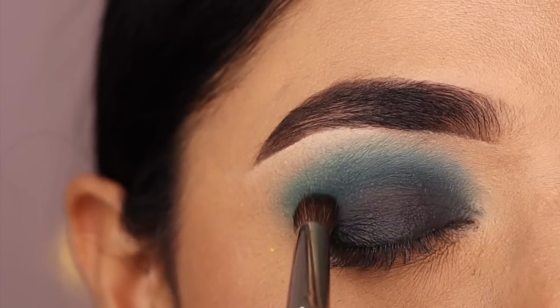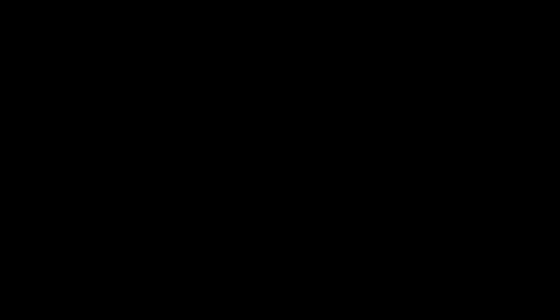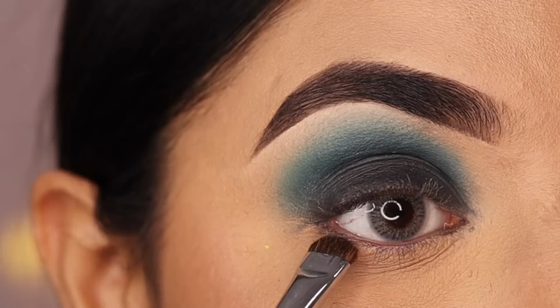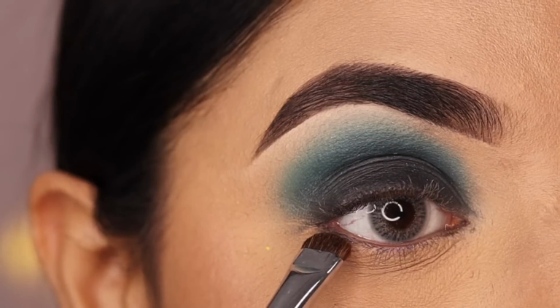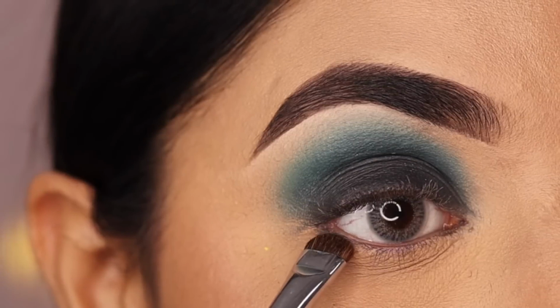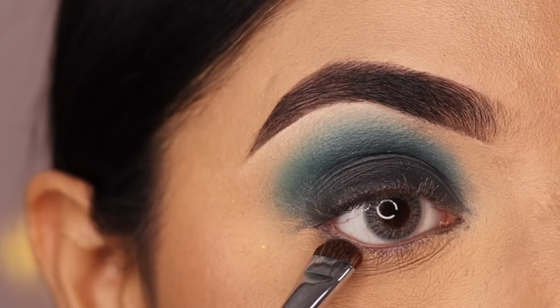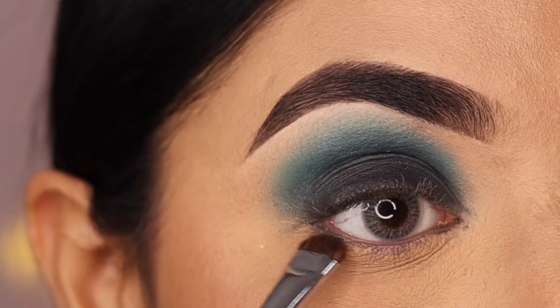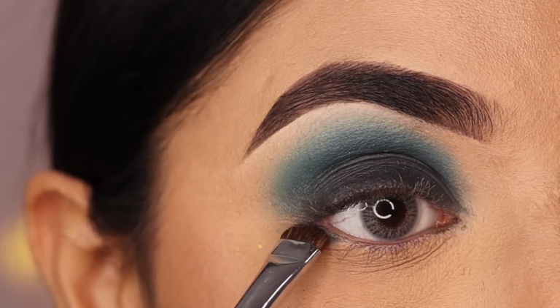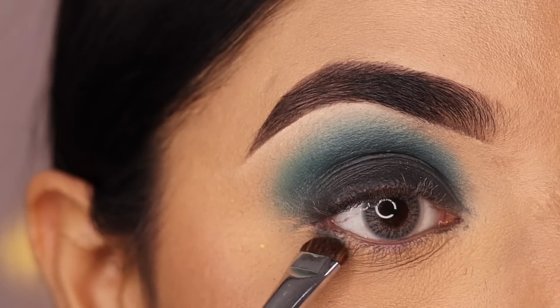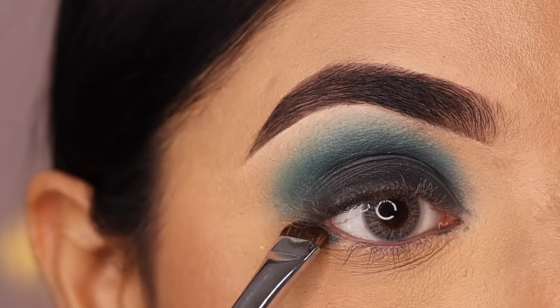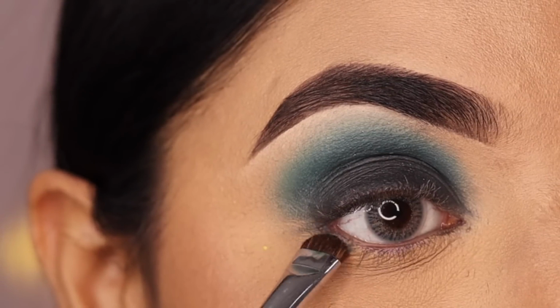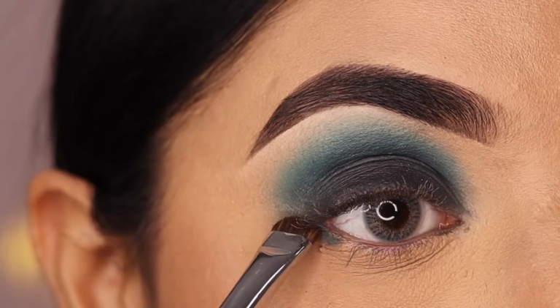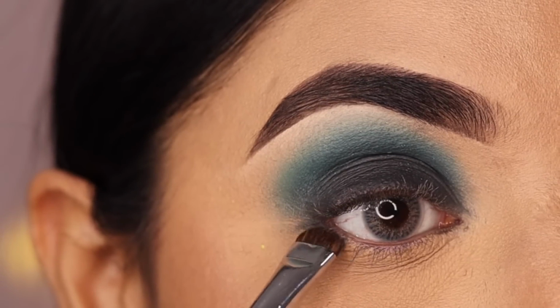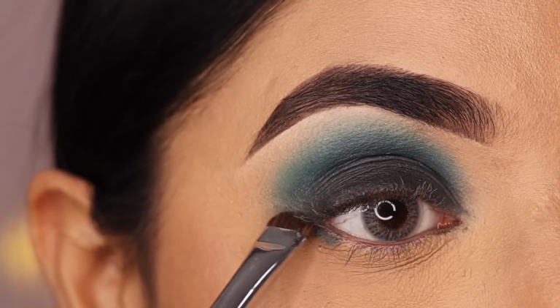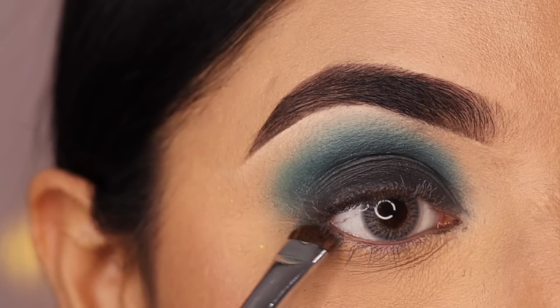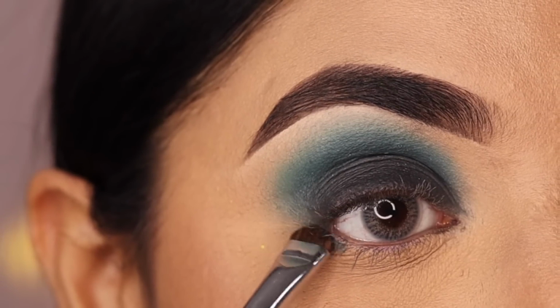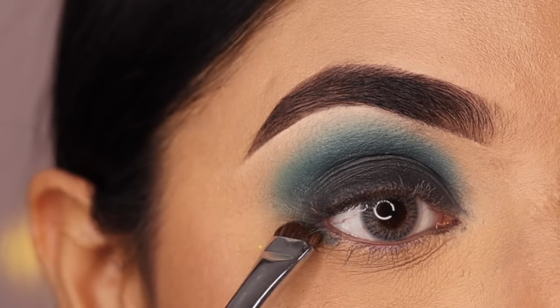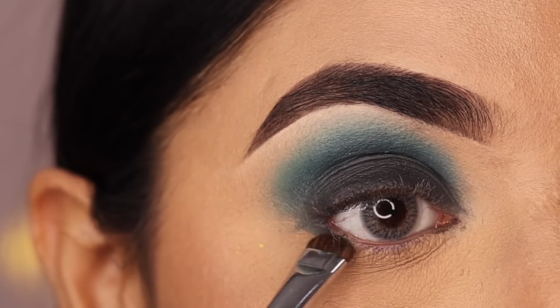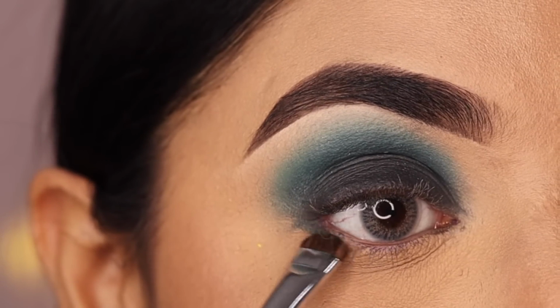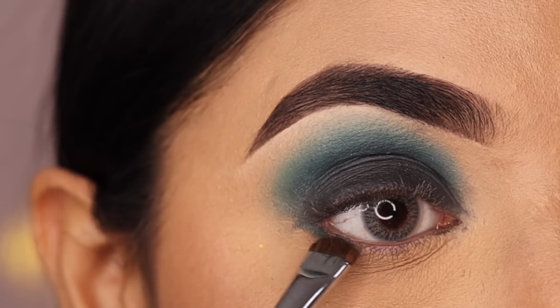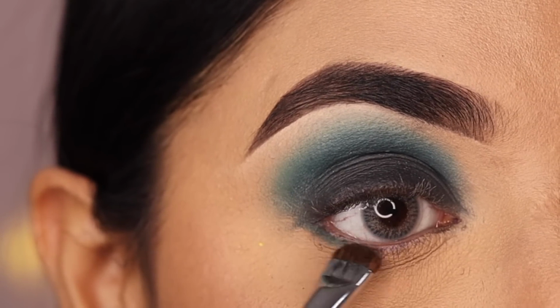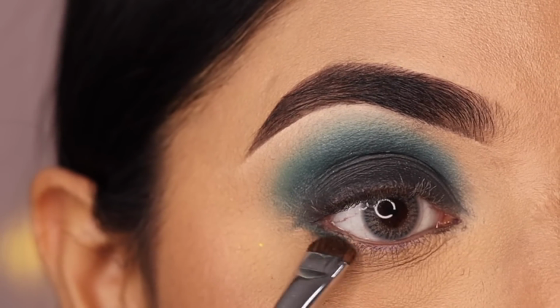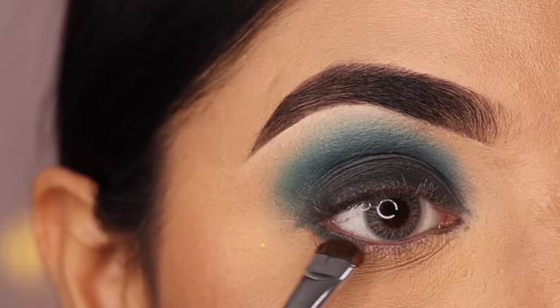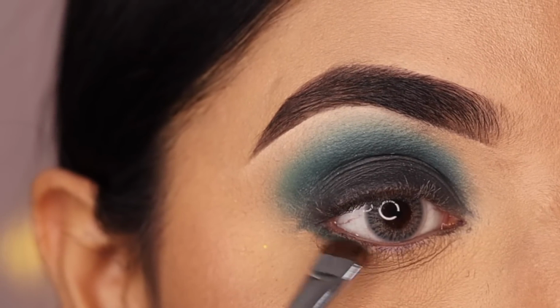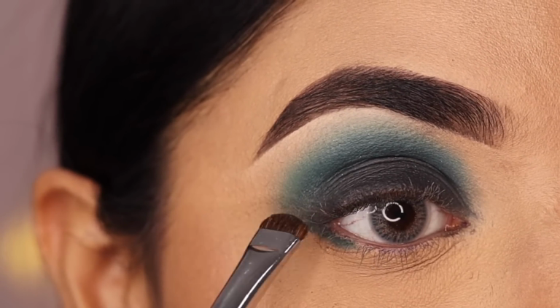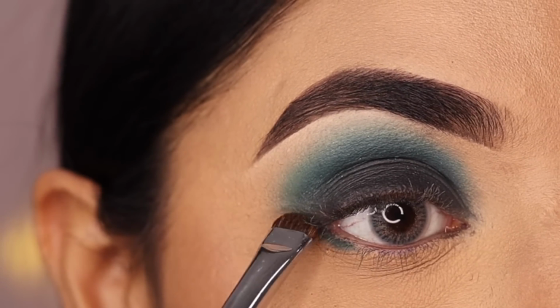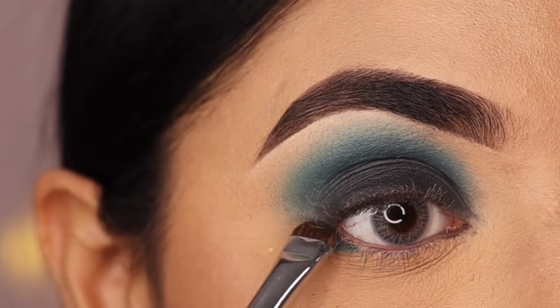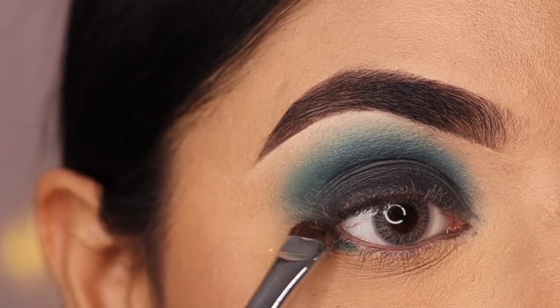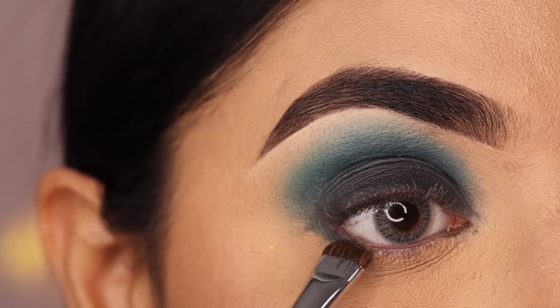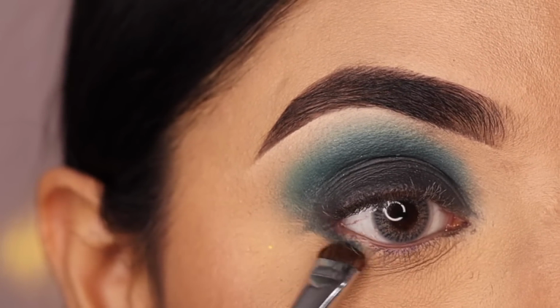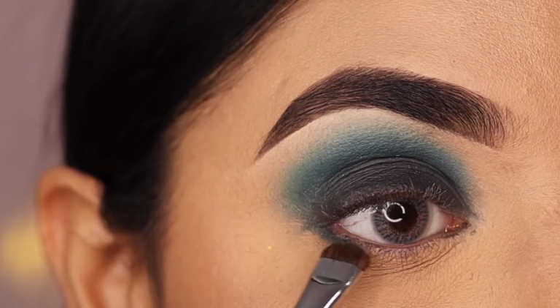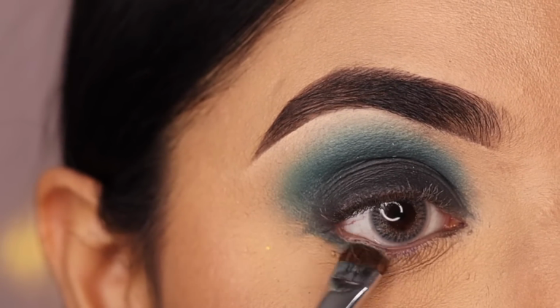For the lower lash line, first apply dark green near the lash line and then blend with the lighter green.